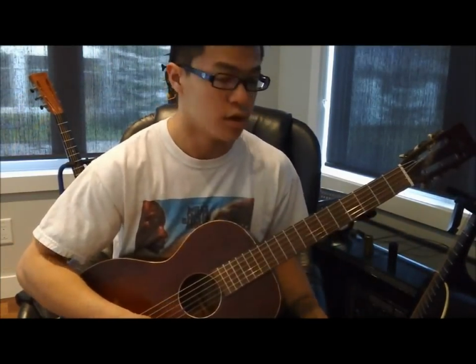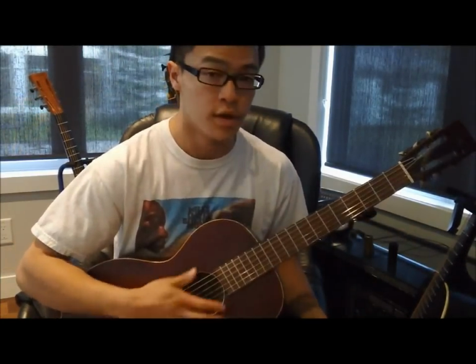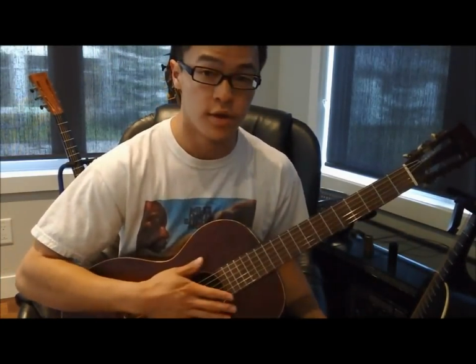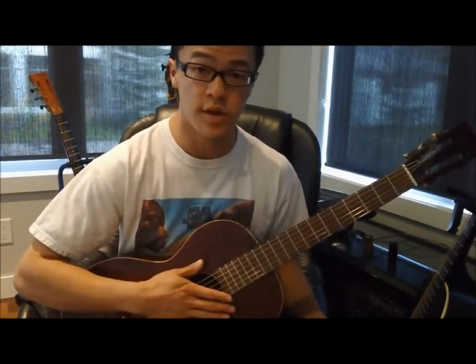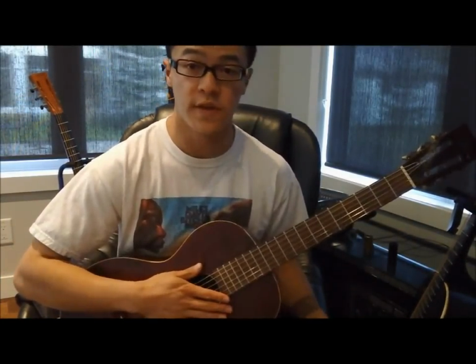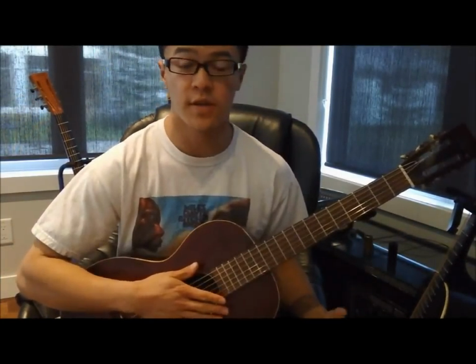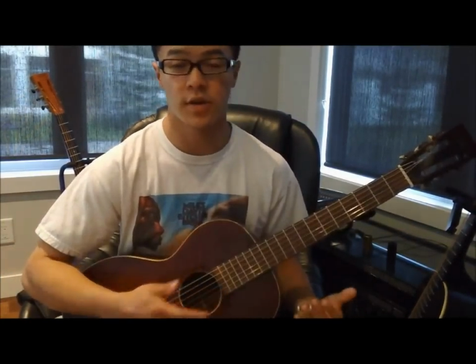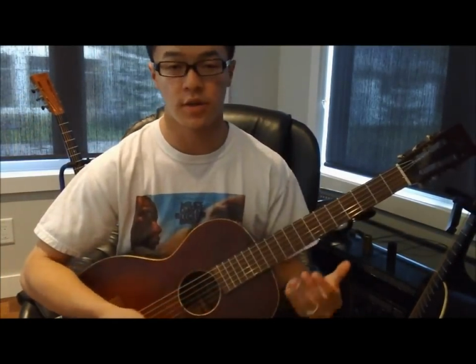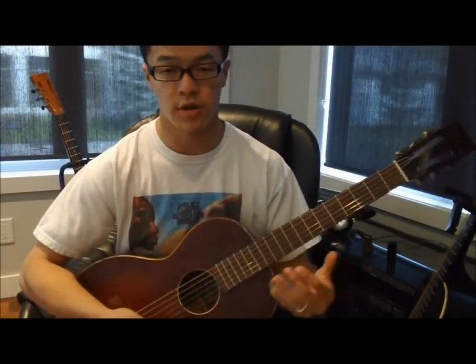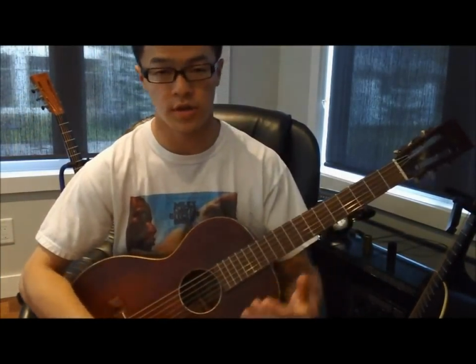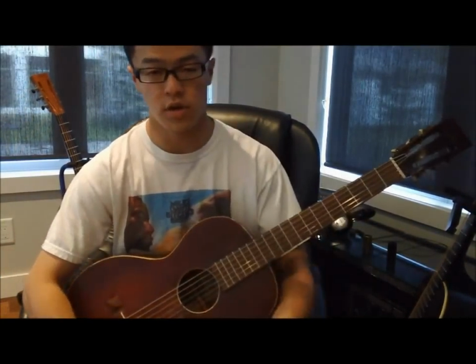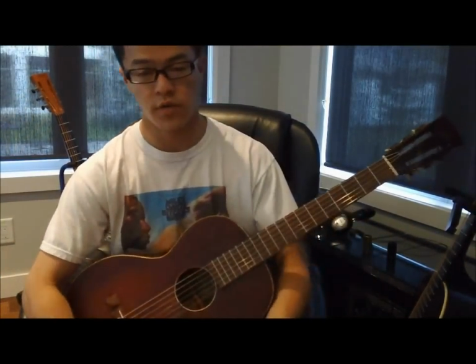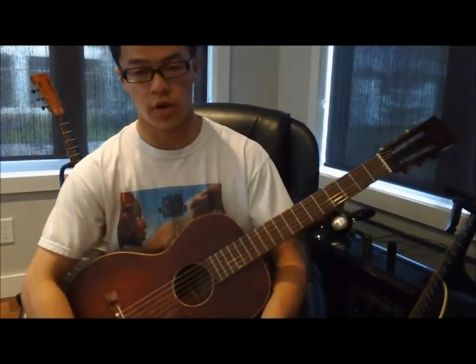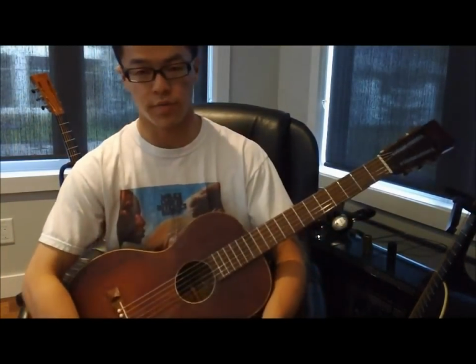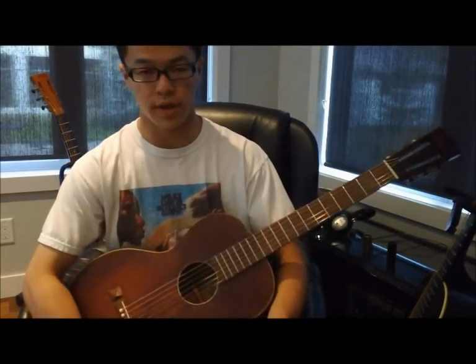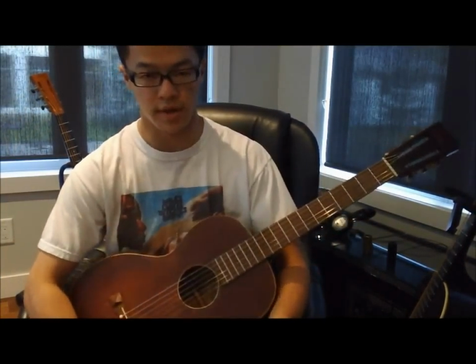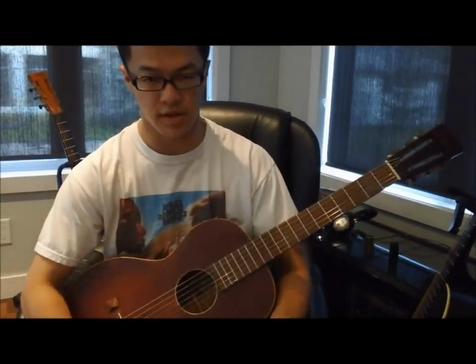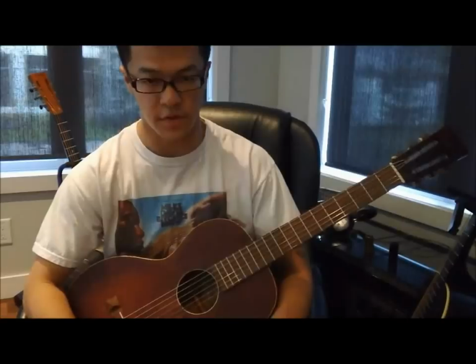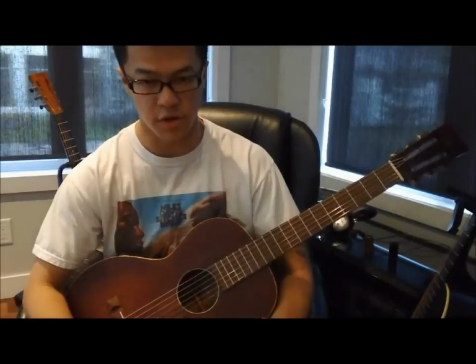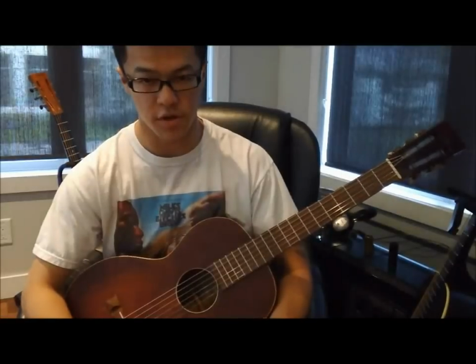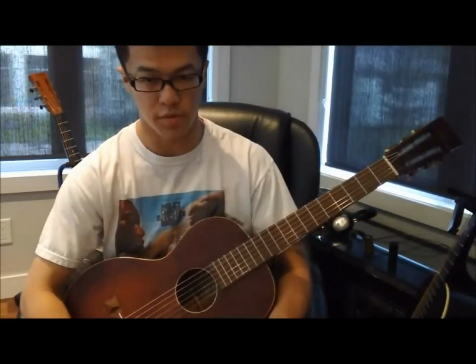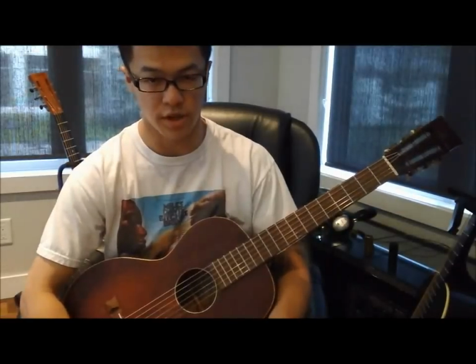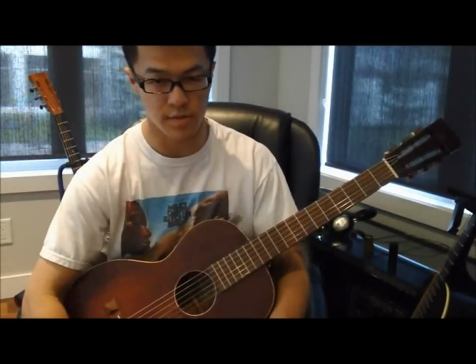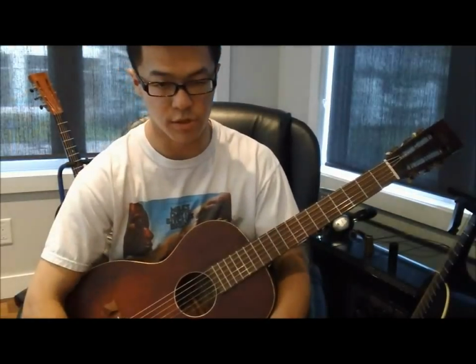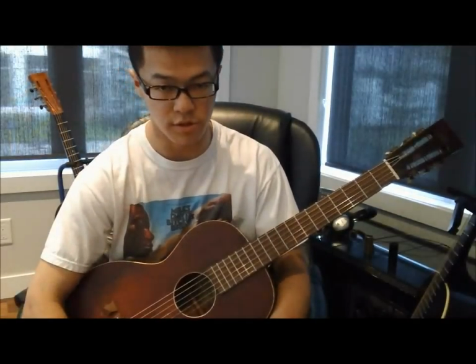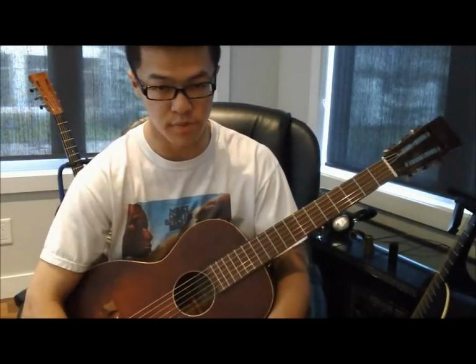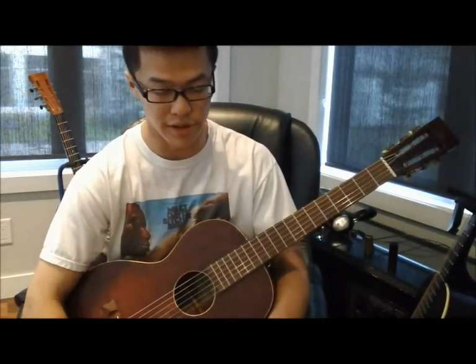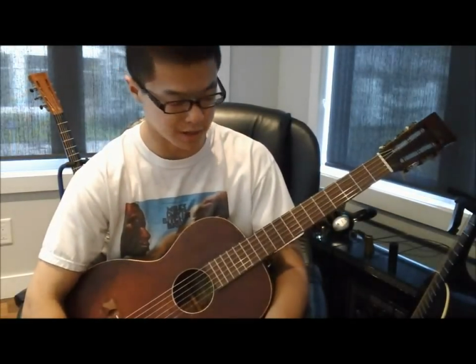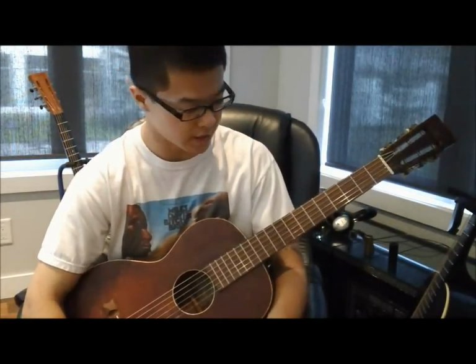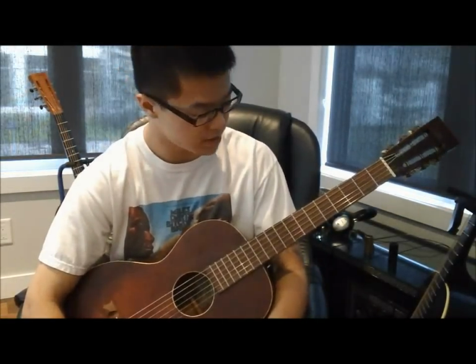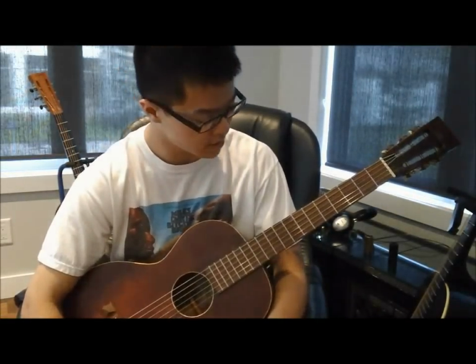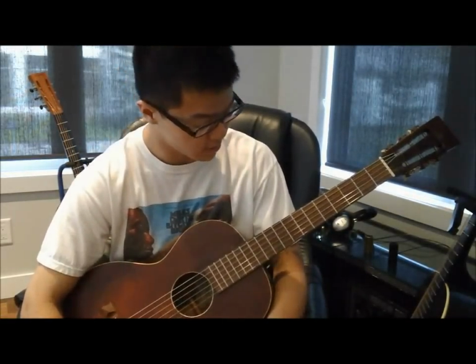This video is going to go over all the basics if you want to start playing some blues bottleneck guitar.